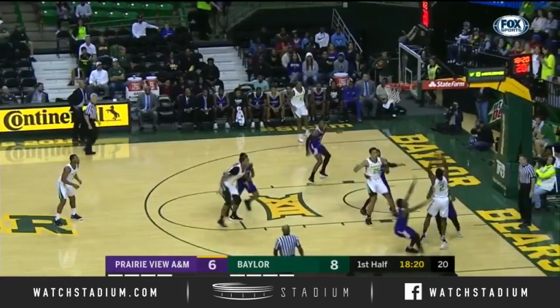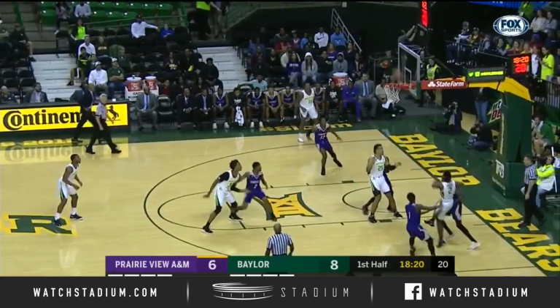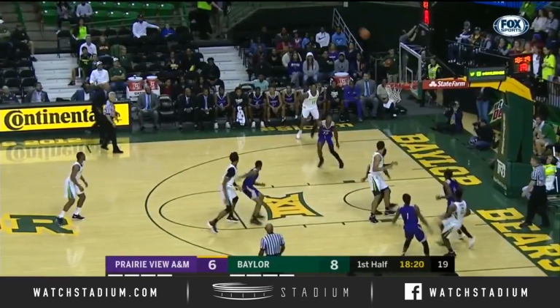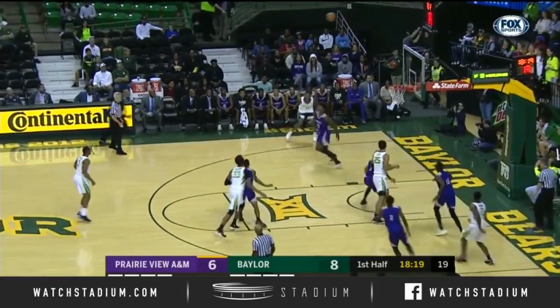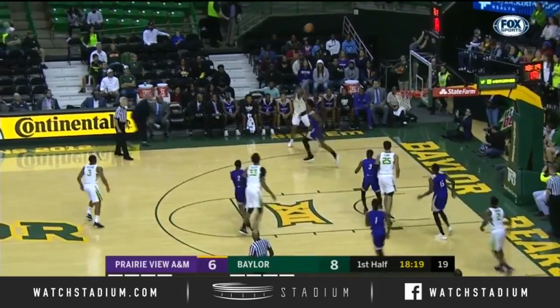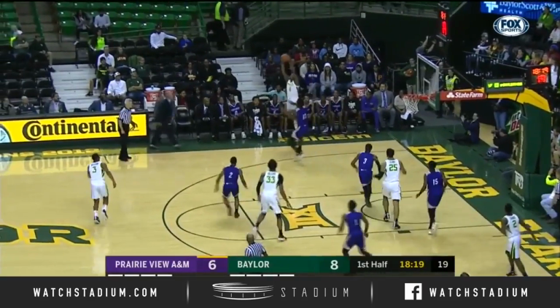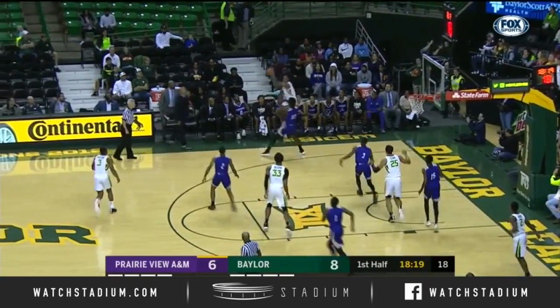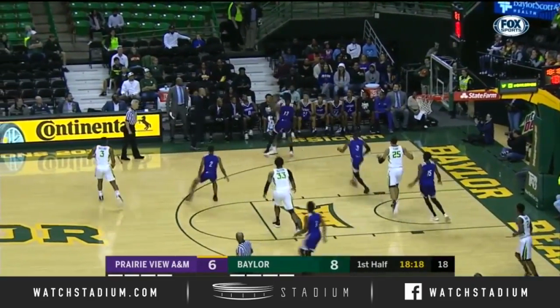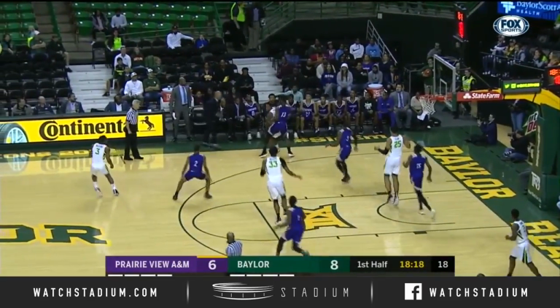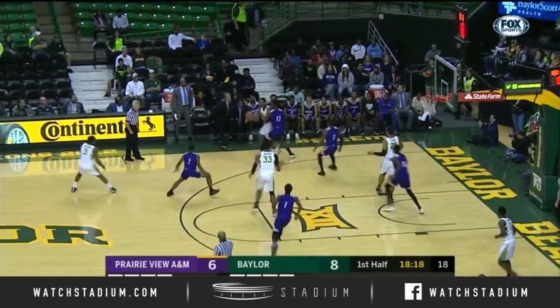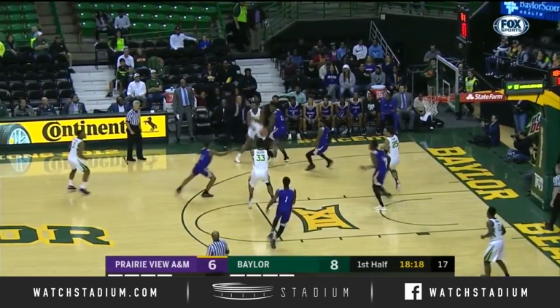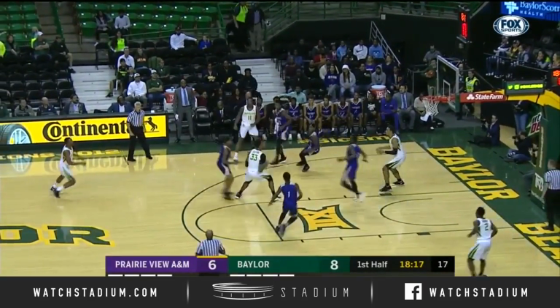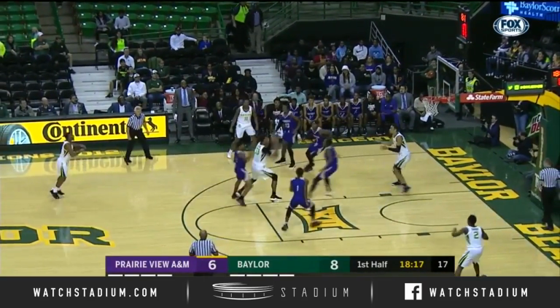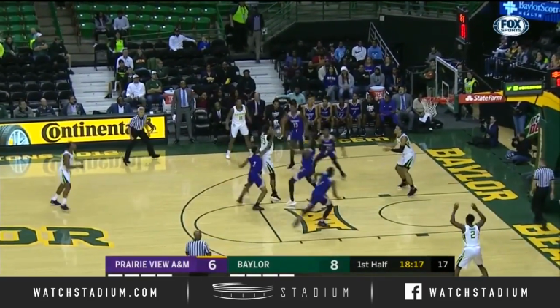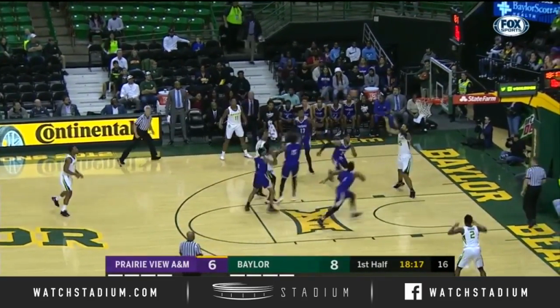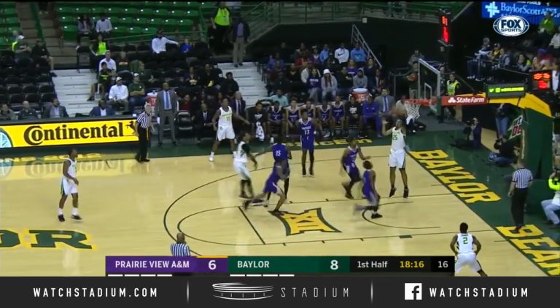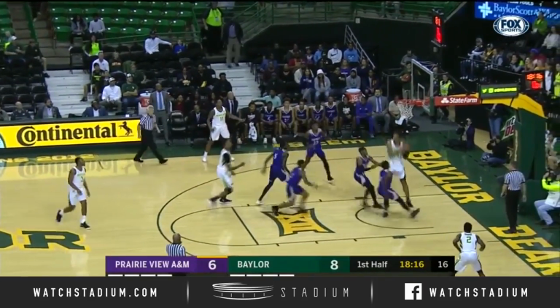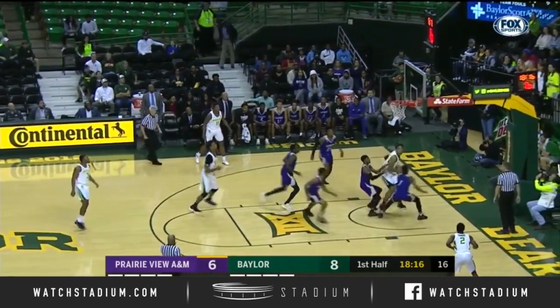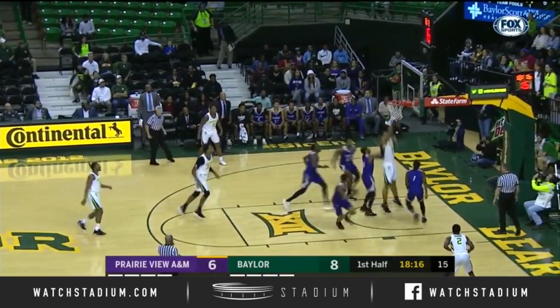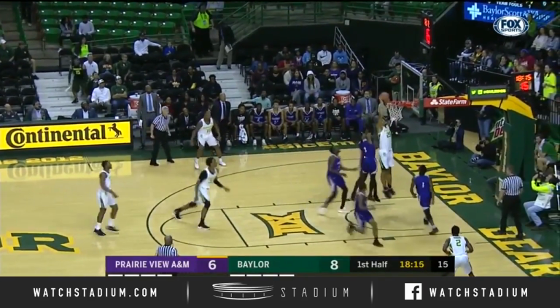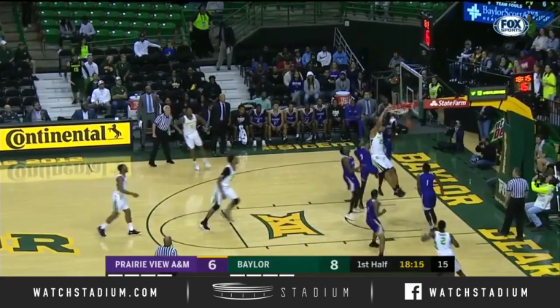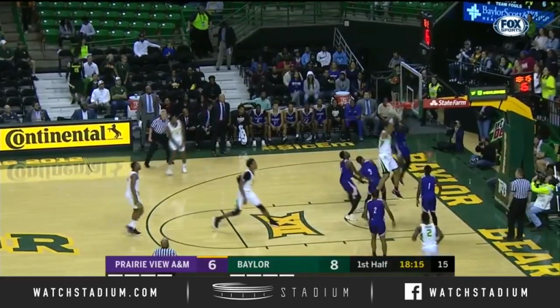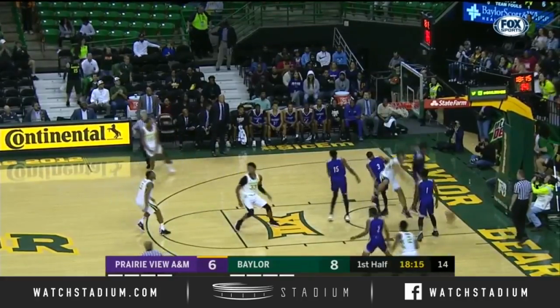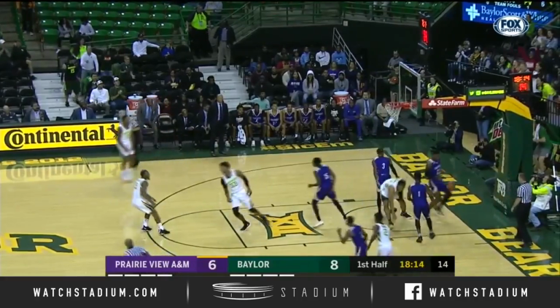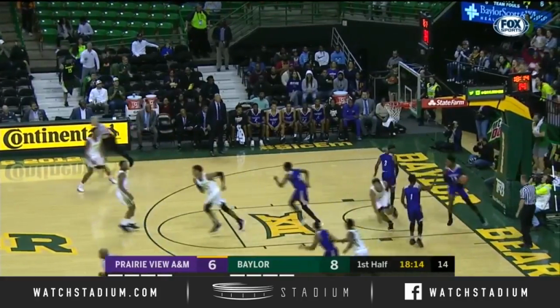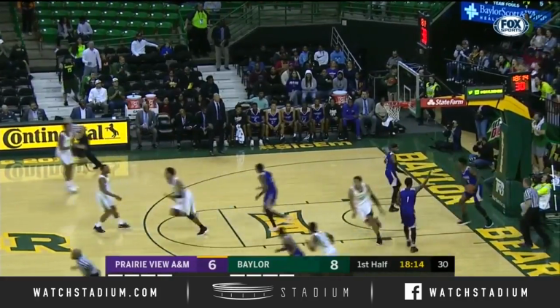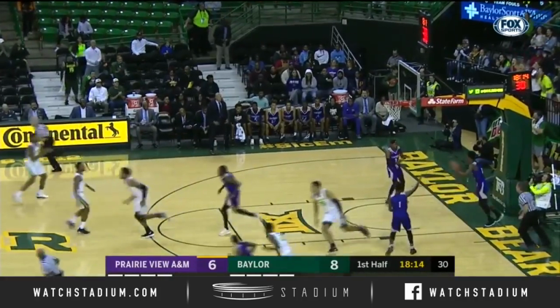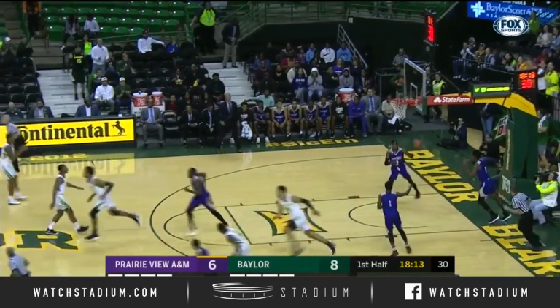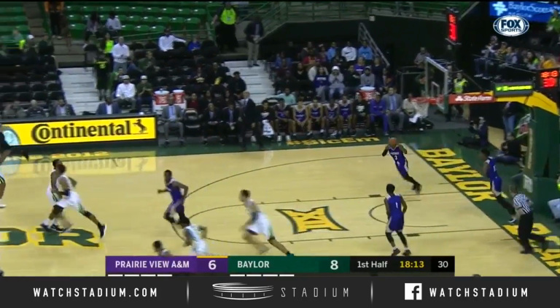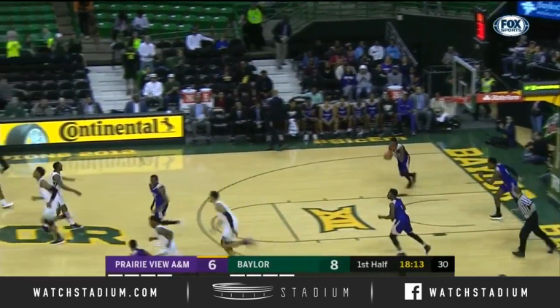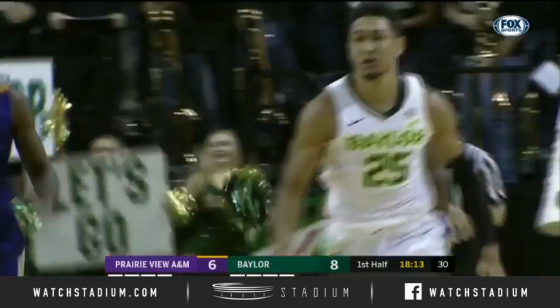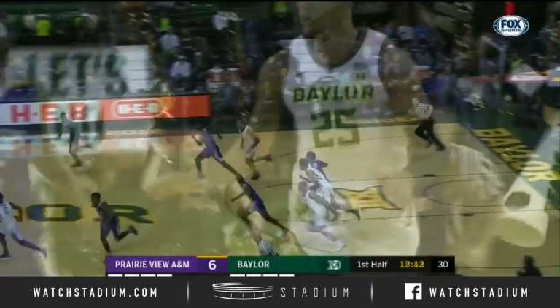Bandu. Pass cross-court. Nice pass down low to Tristan Clark, who jams it.